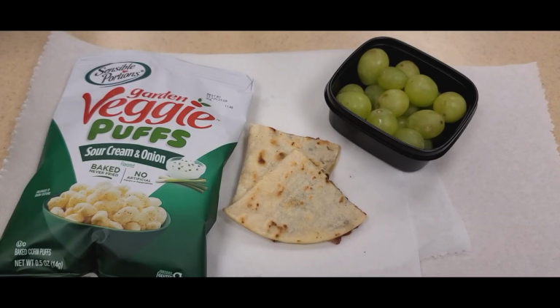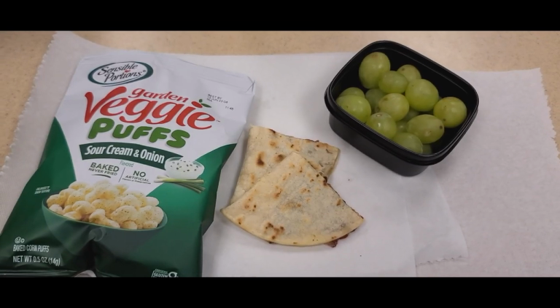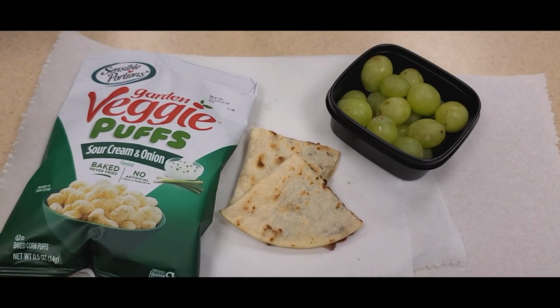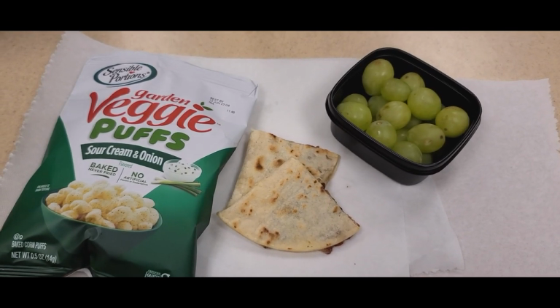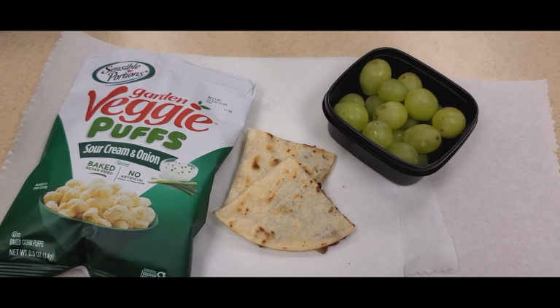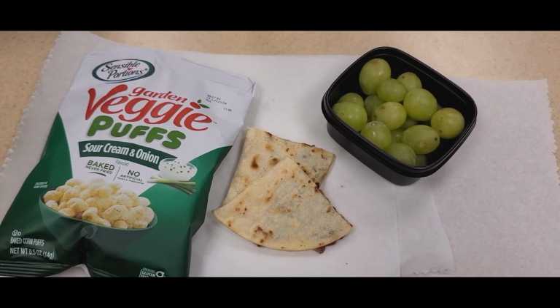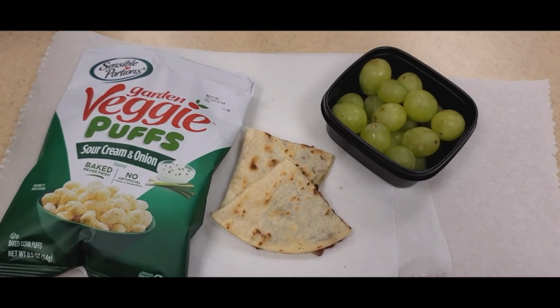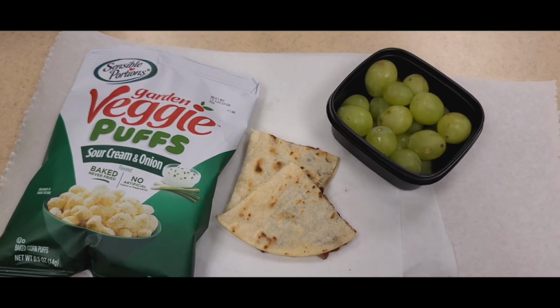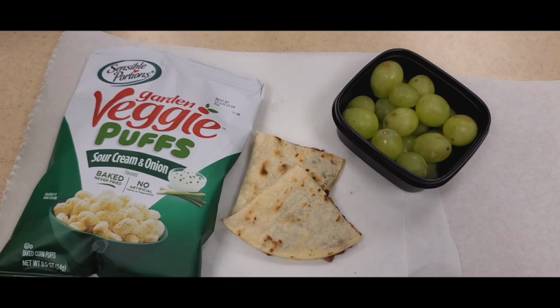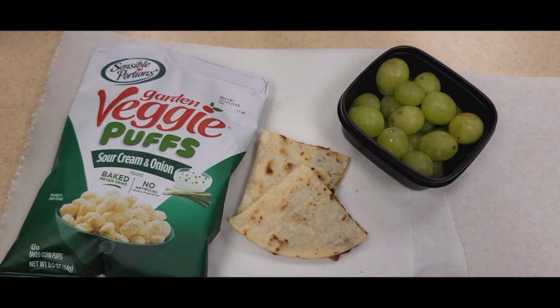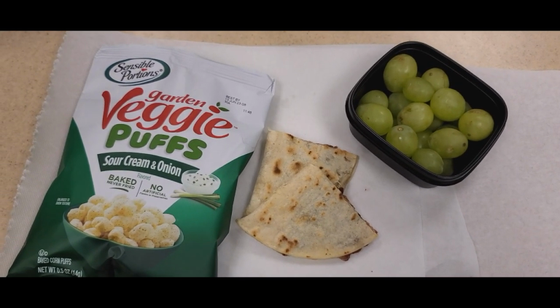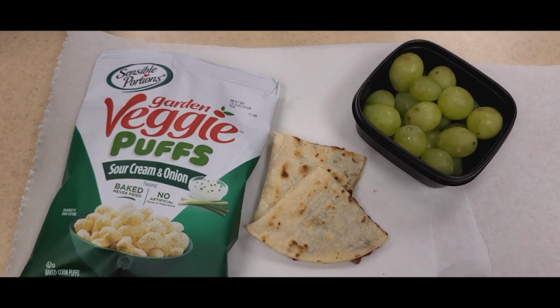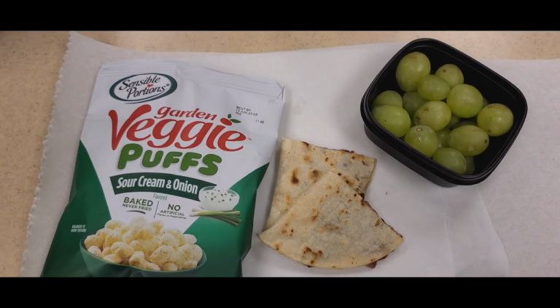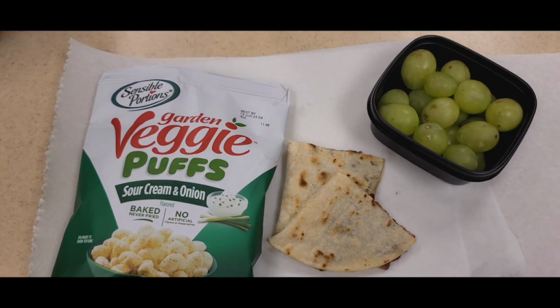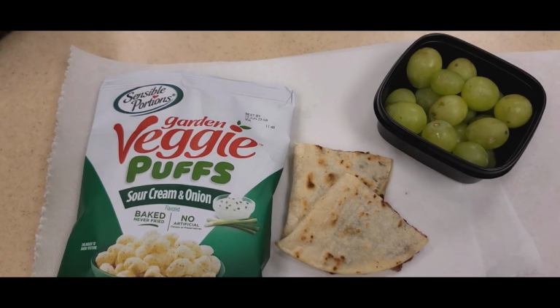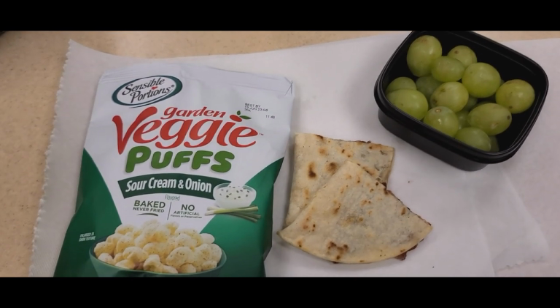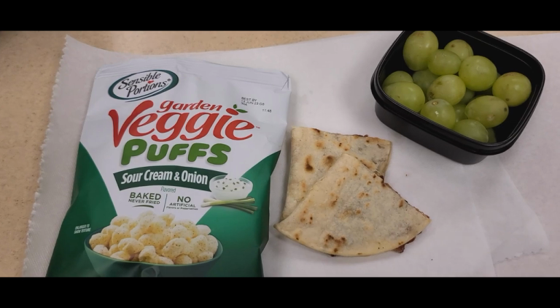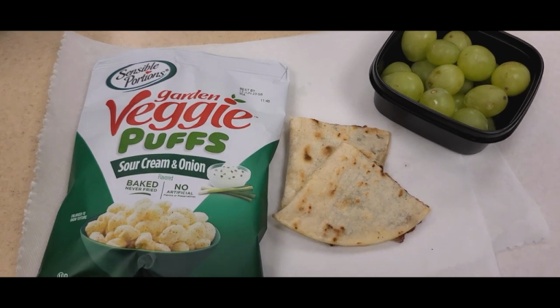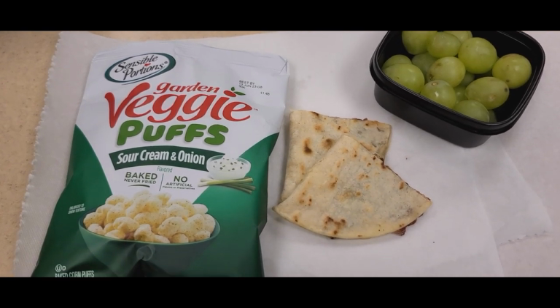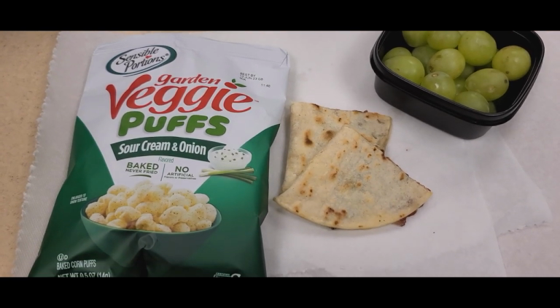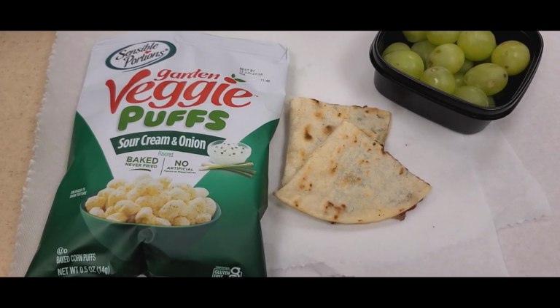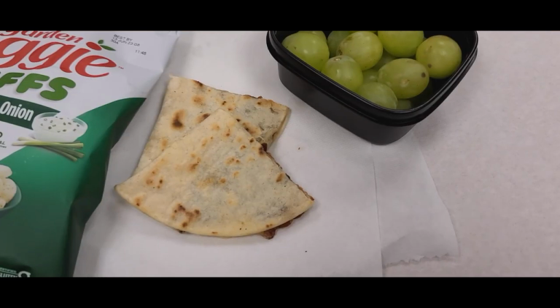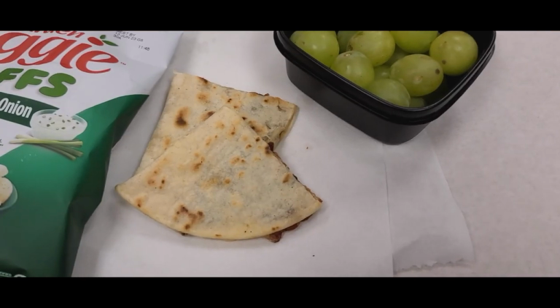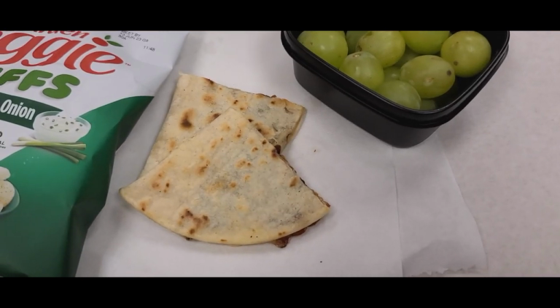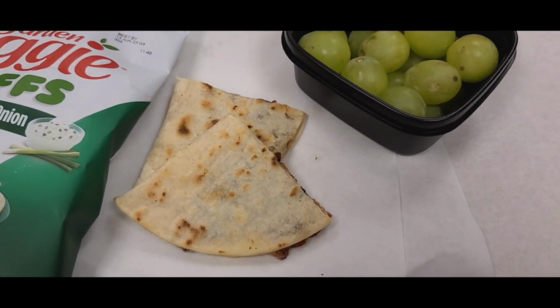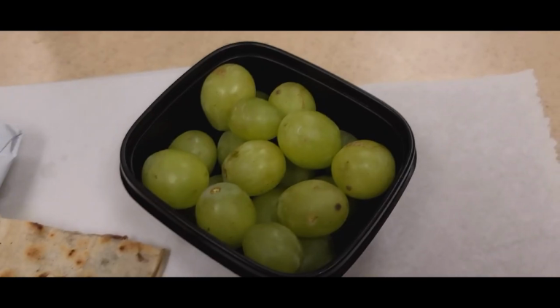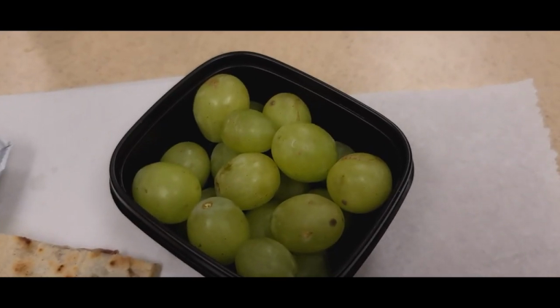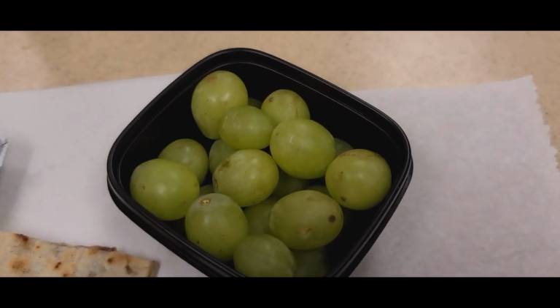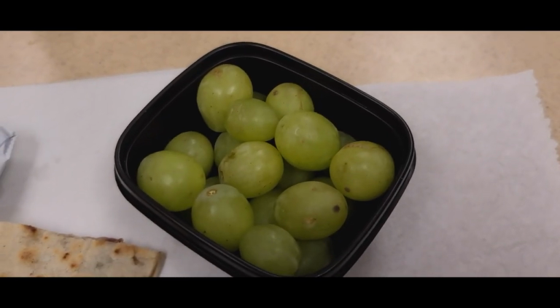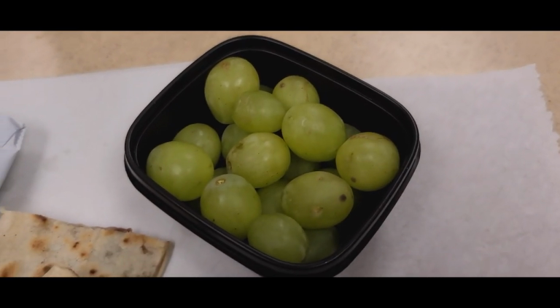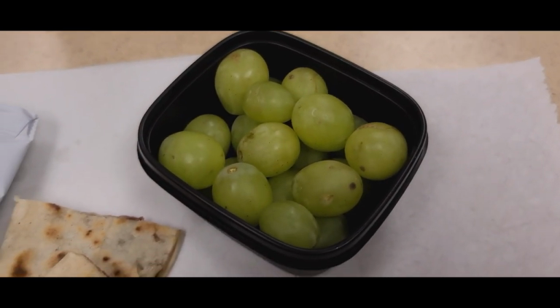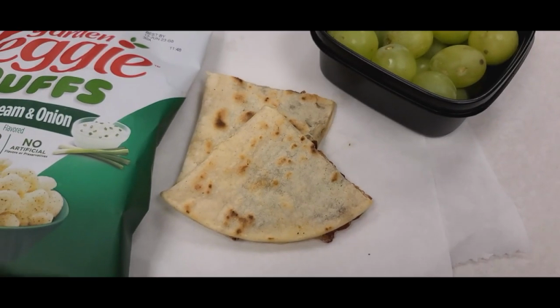For lunch I'm gonna try to have a quesadilla using a low carb tortilla from Mission, some grapes, and some veggie puffs.